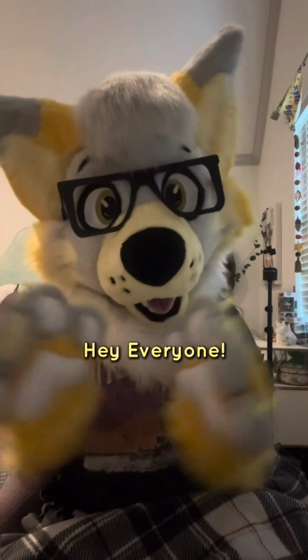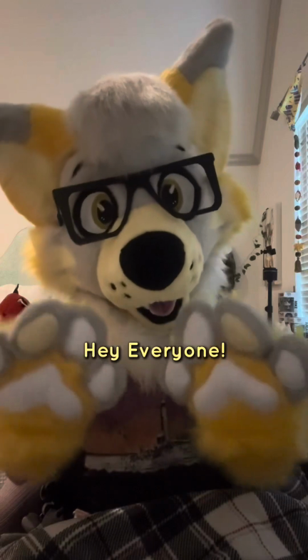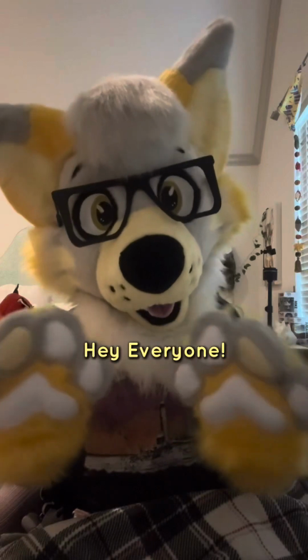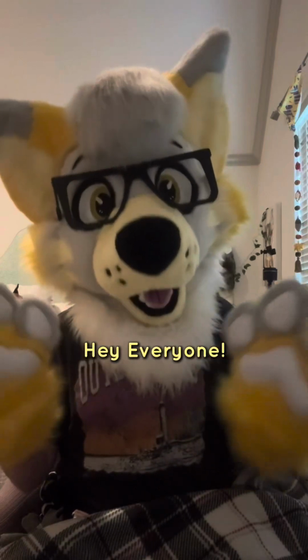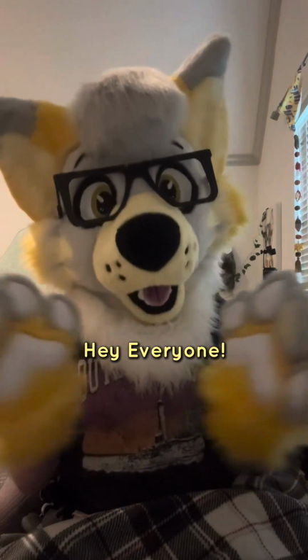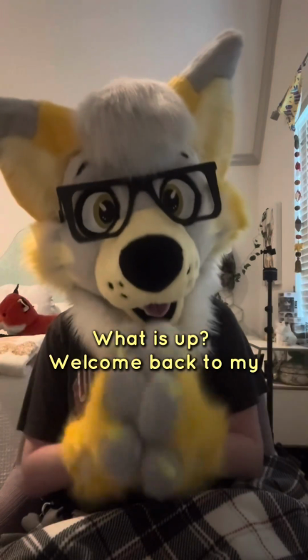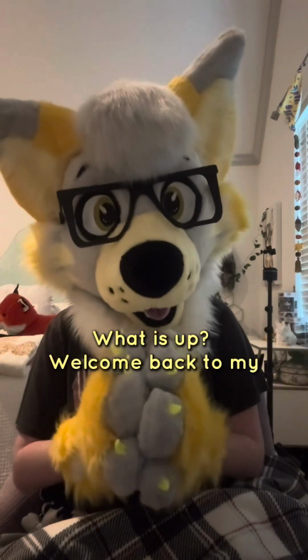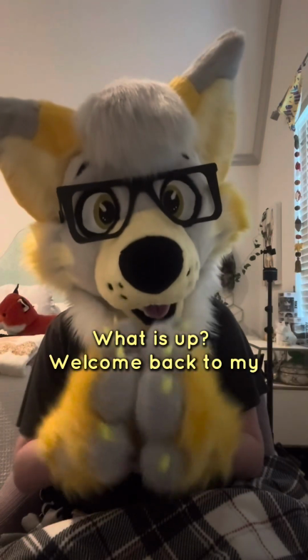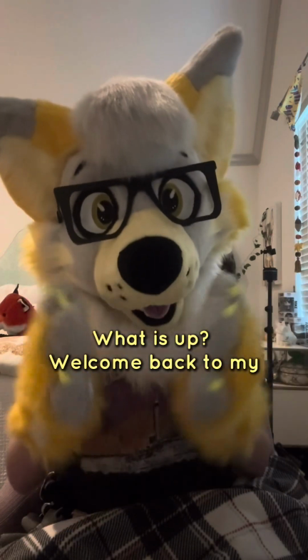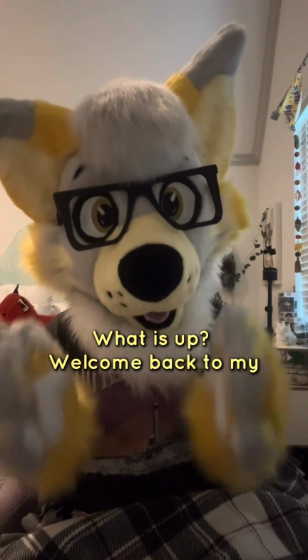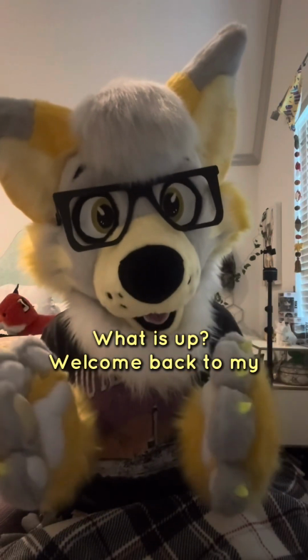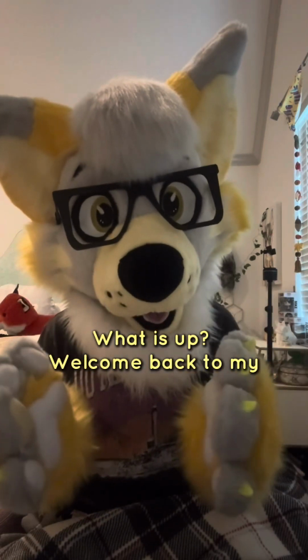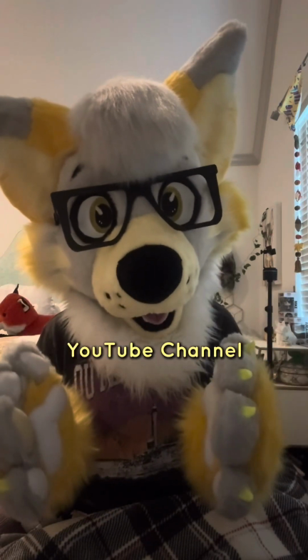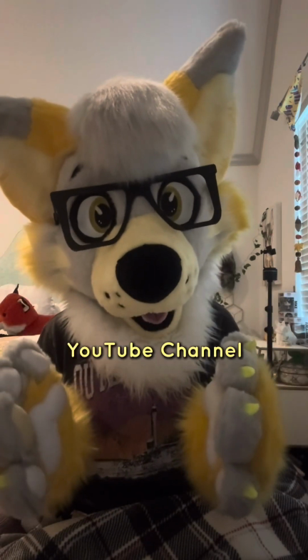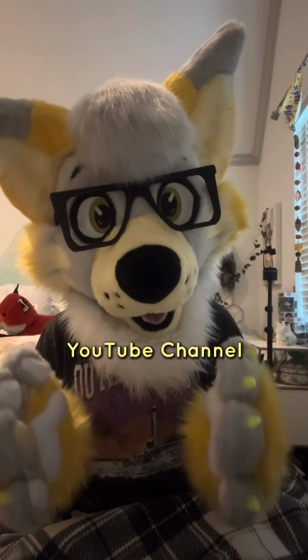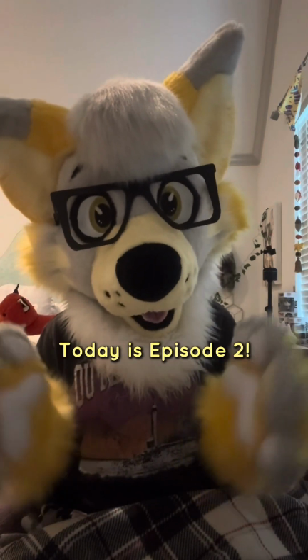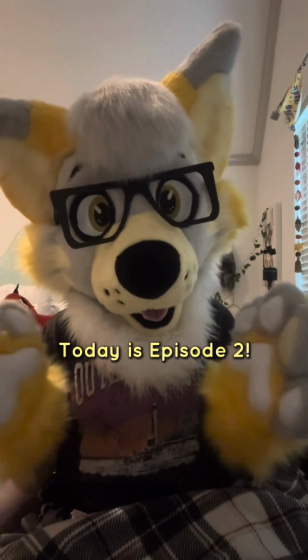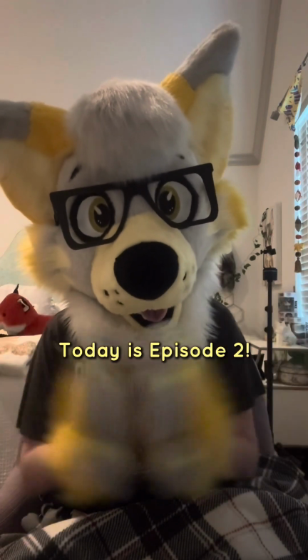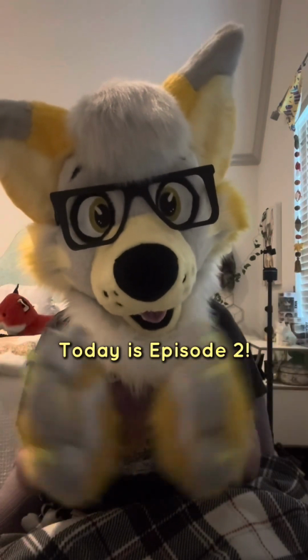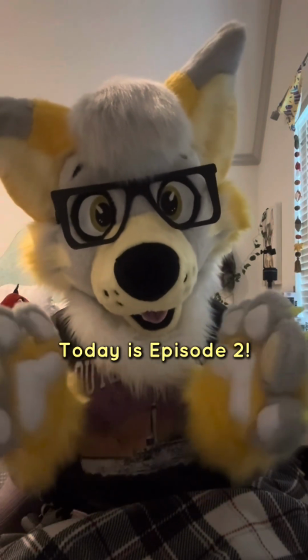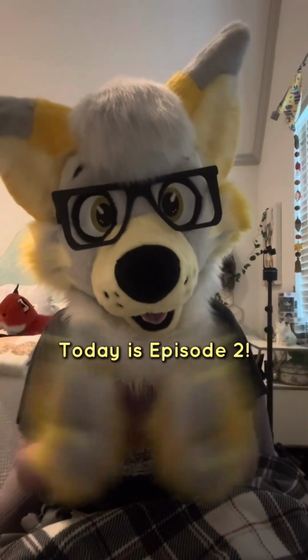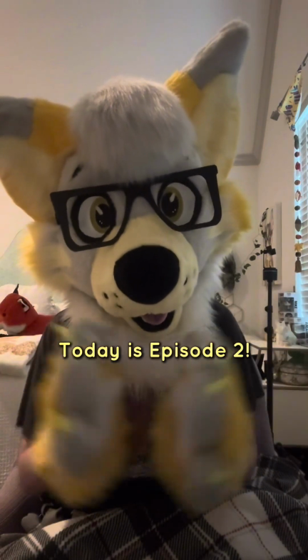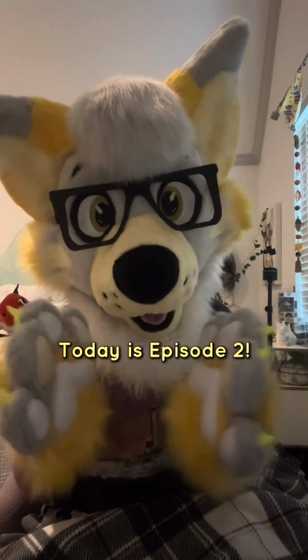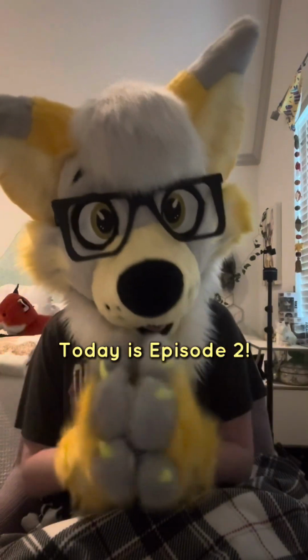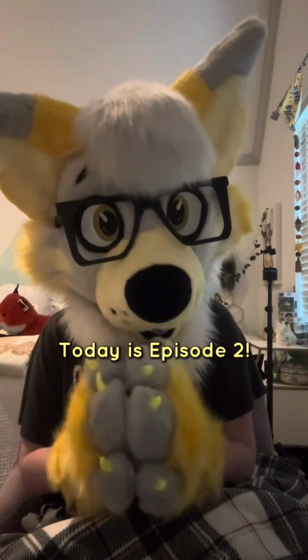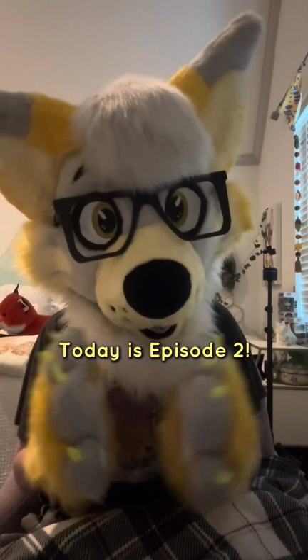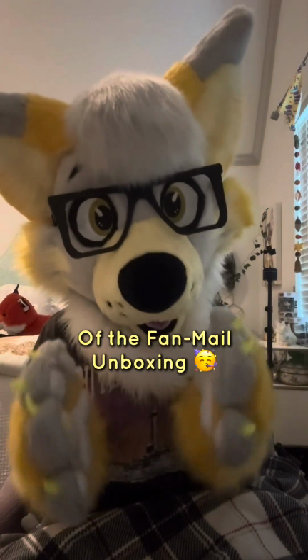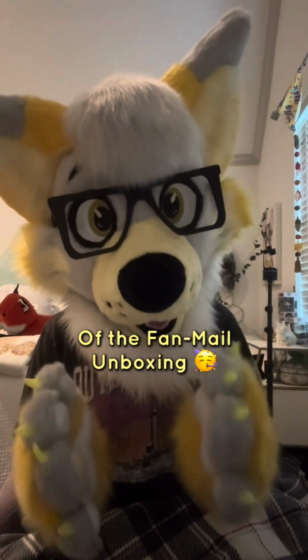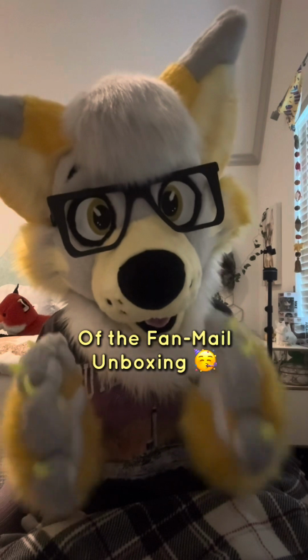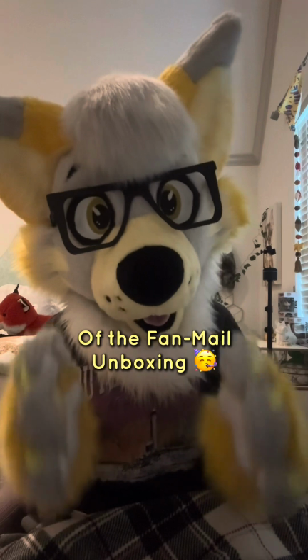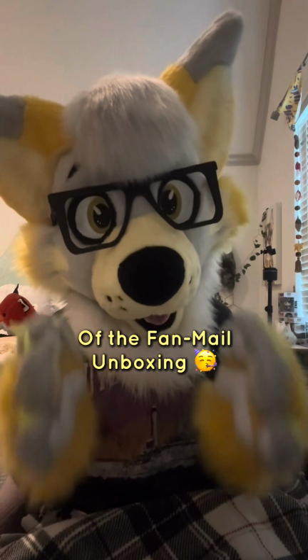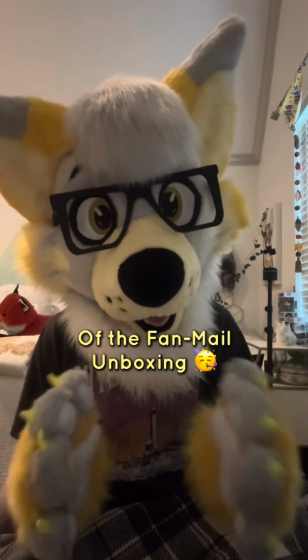Hey everyone, what is up? Welcome back to my YouTube channel. Today is episode two of the fan mail unboxing.